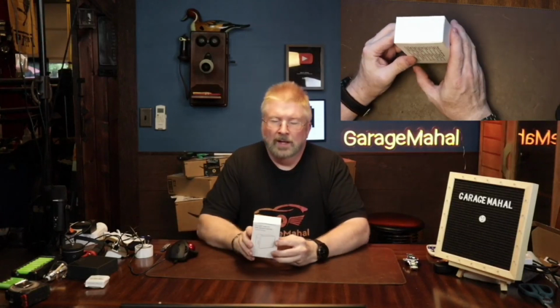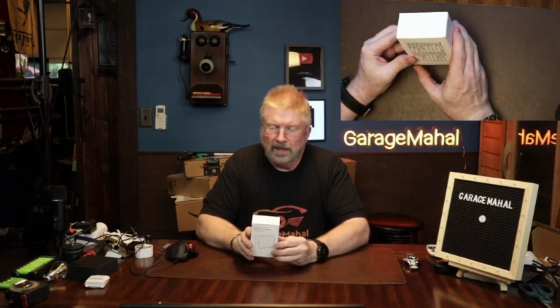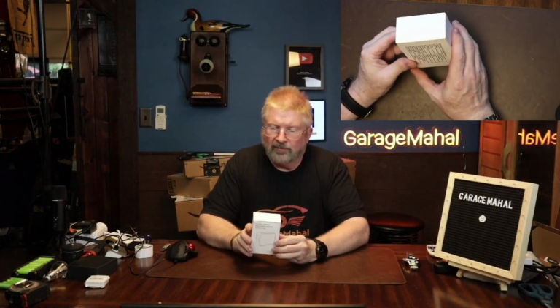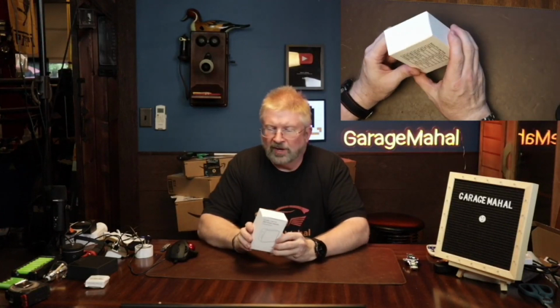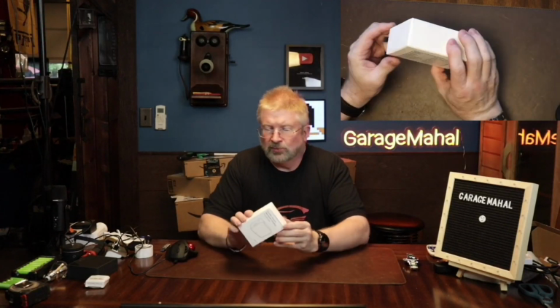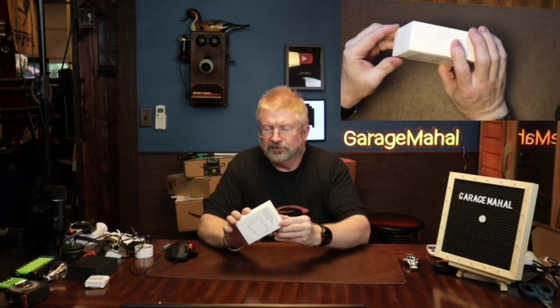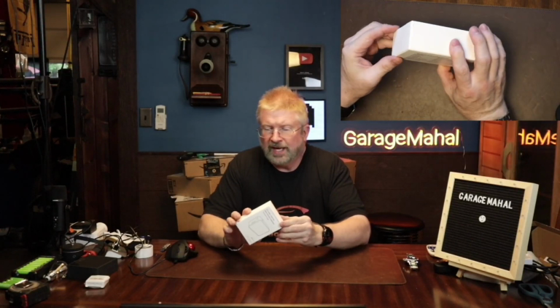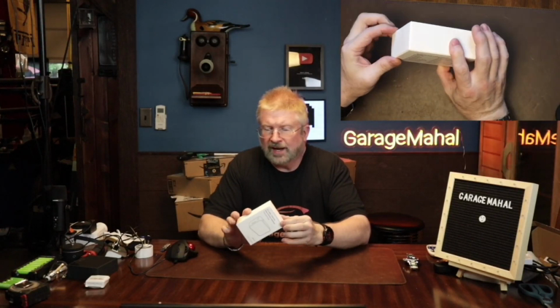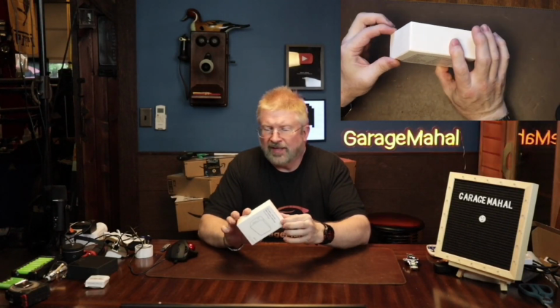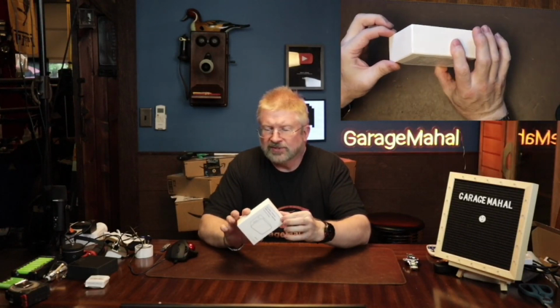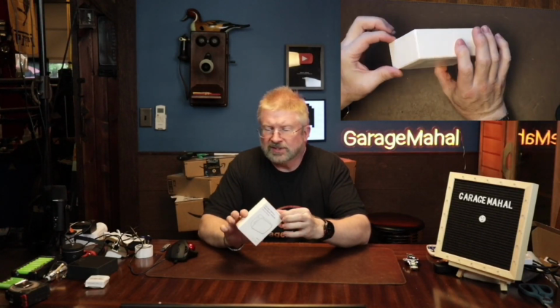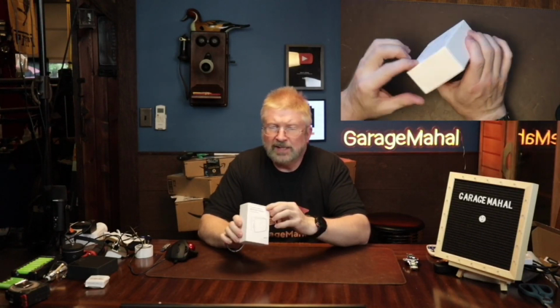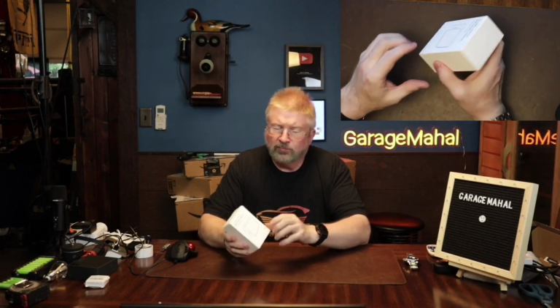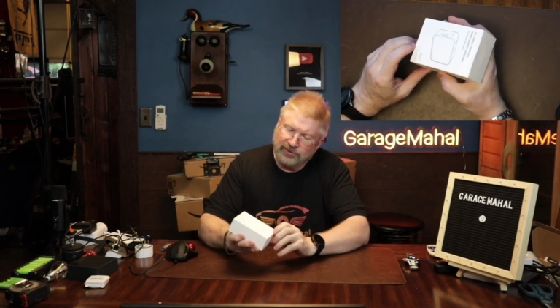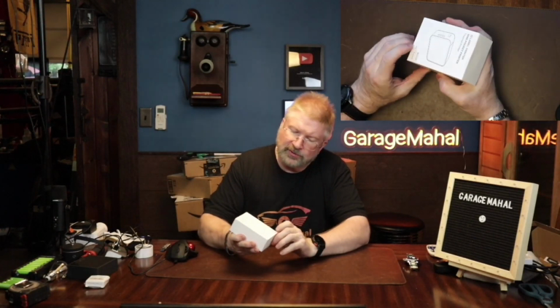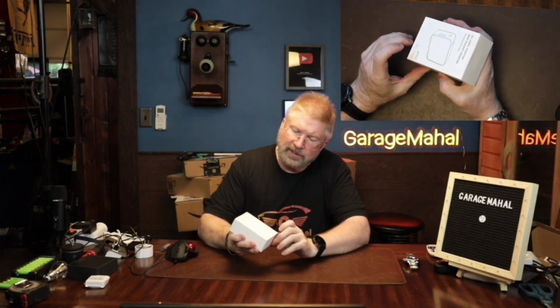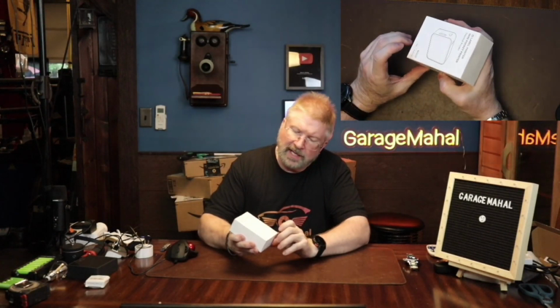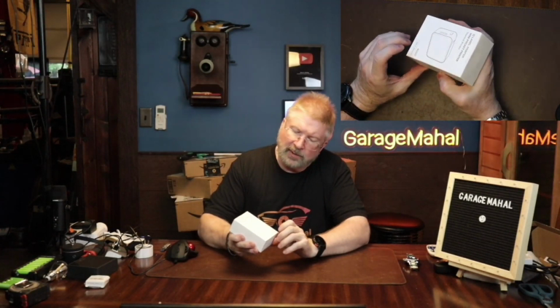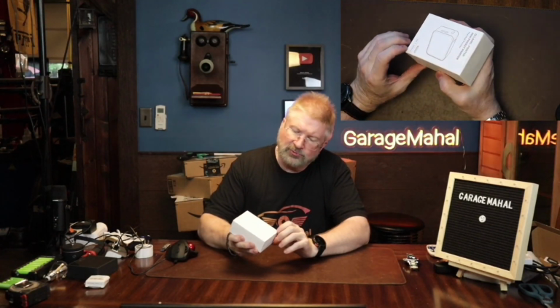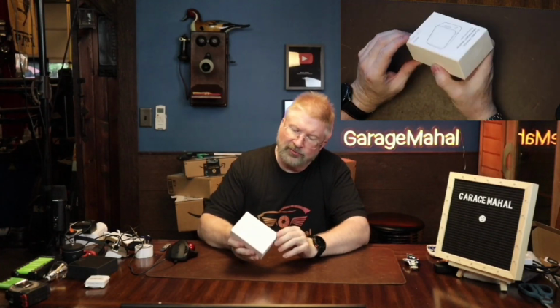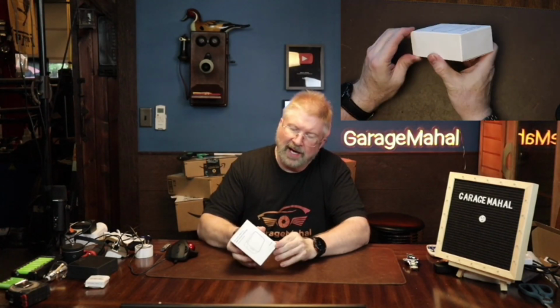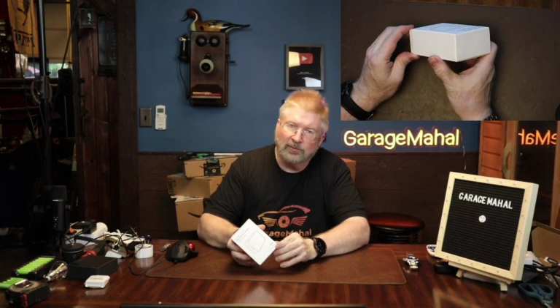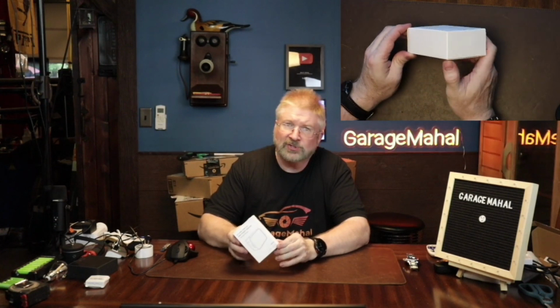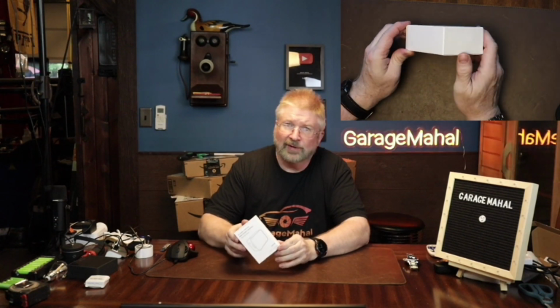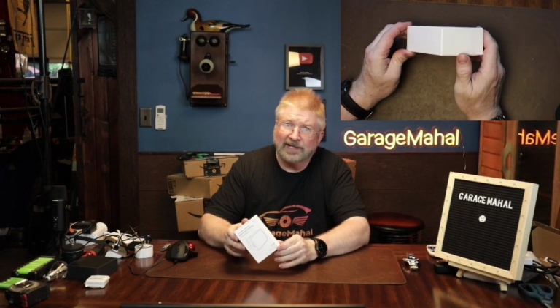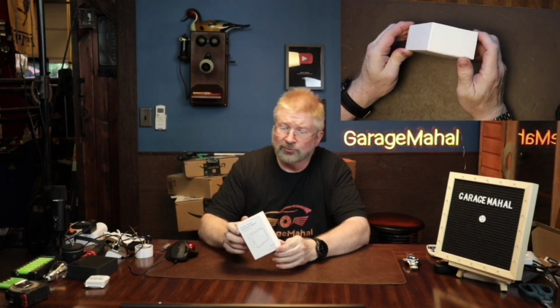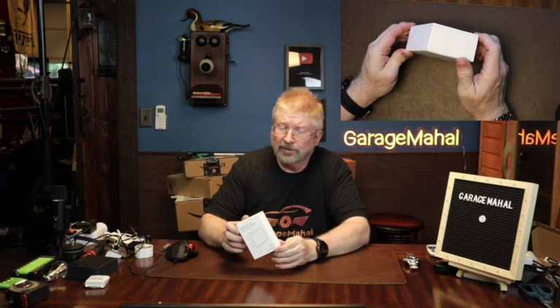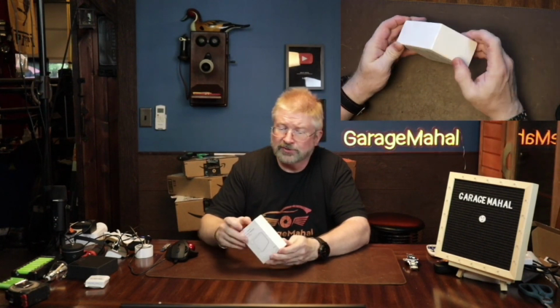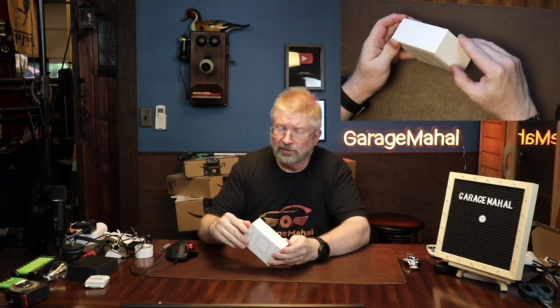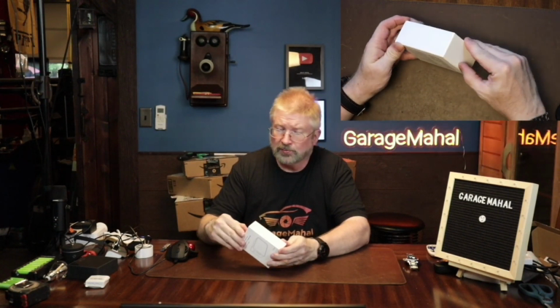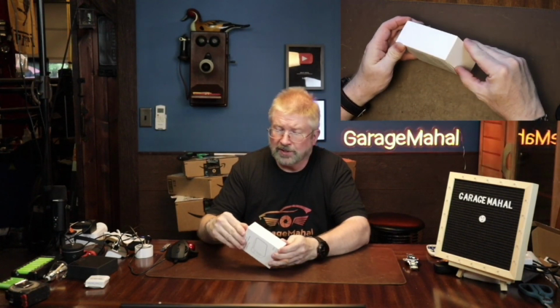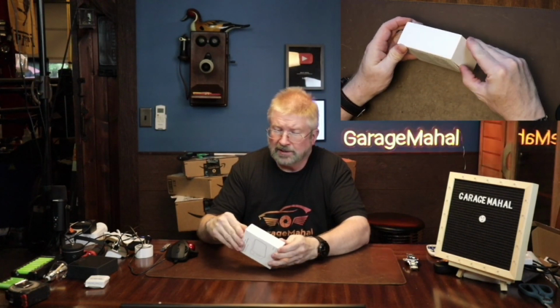Hey, Brian from GarageMall. Today I have this label printer and it works with iOS or Android, so that's pretty neat.